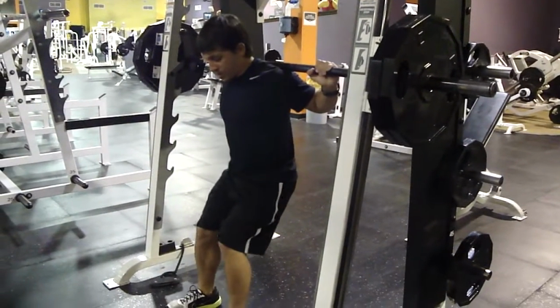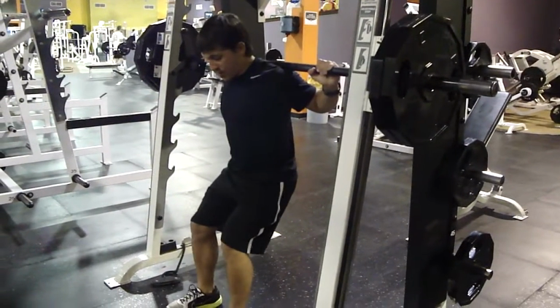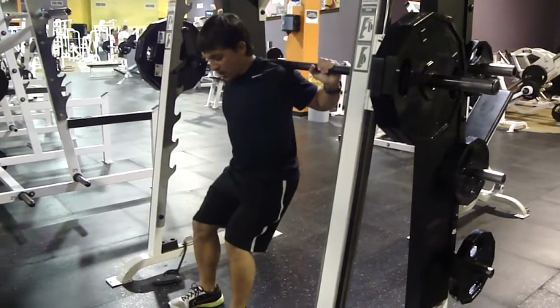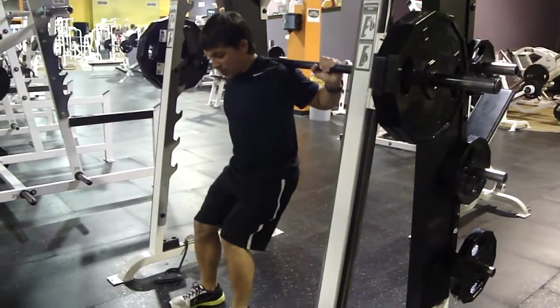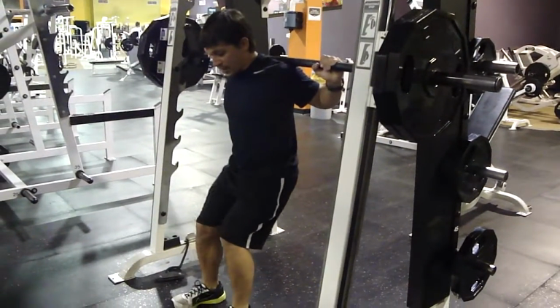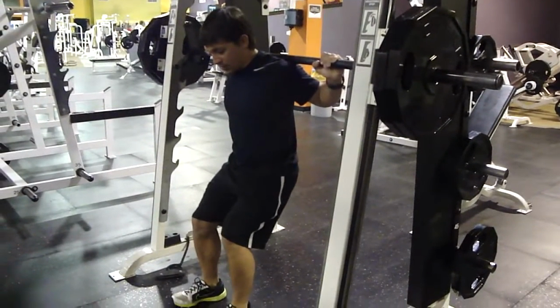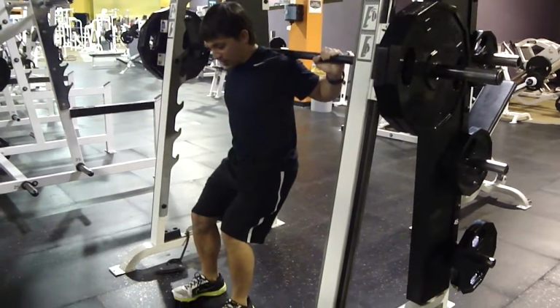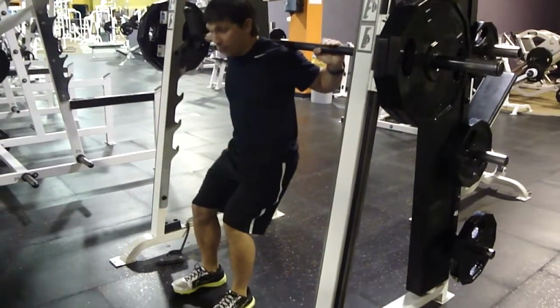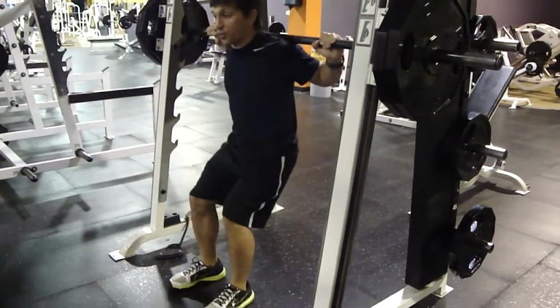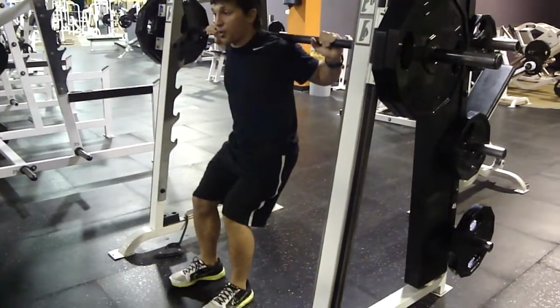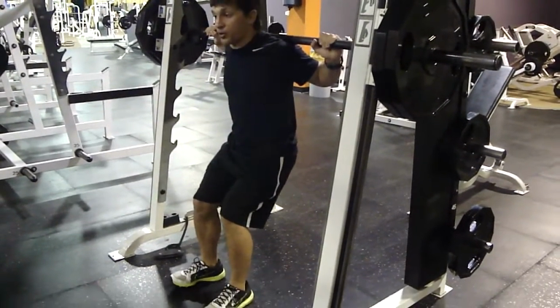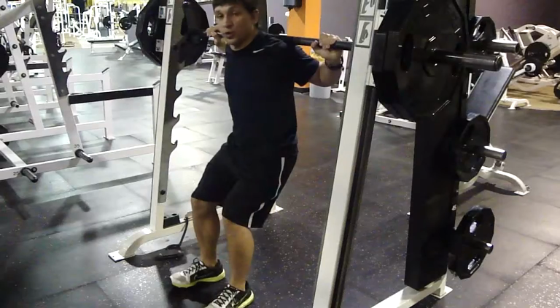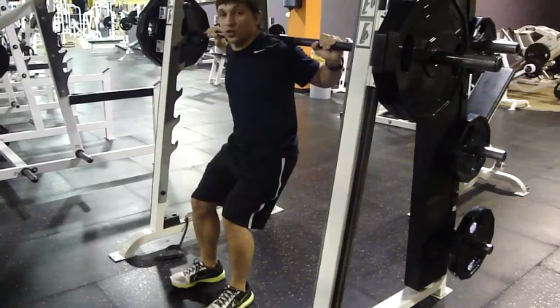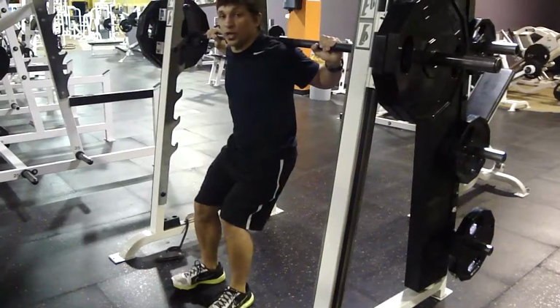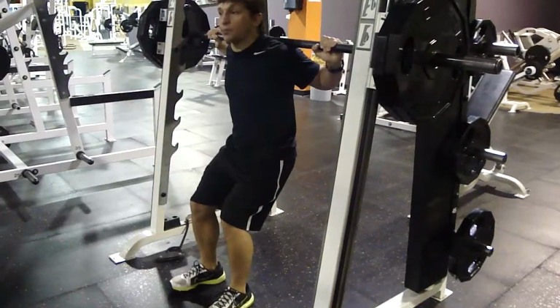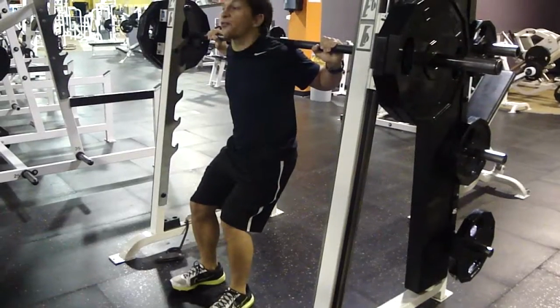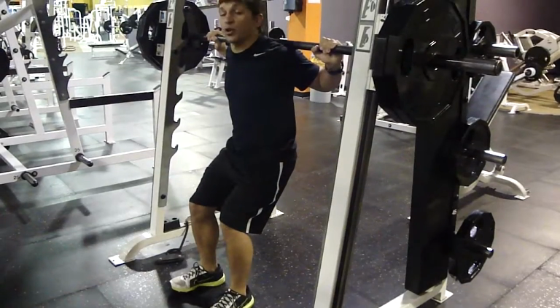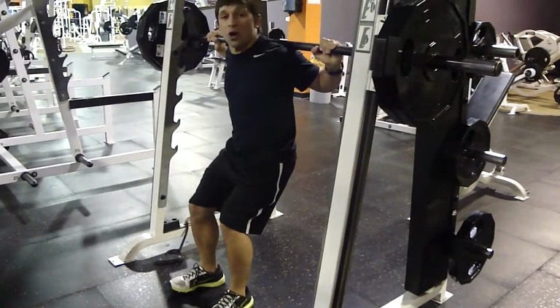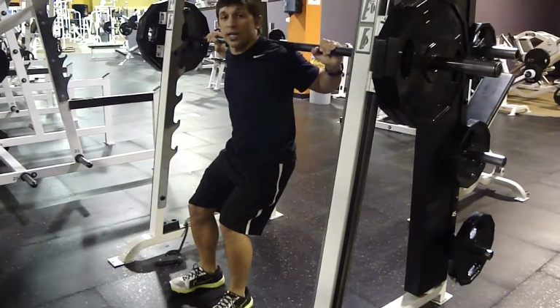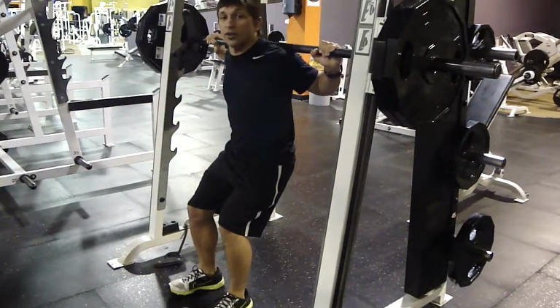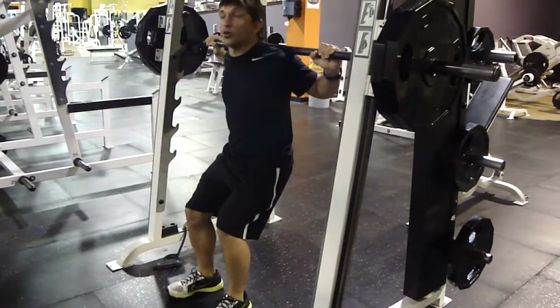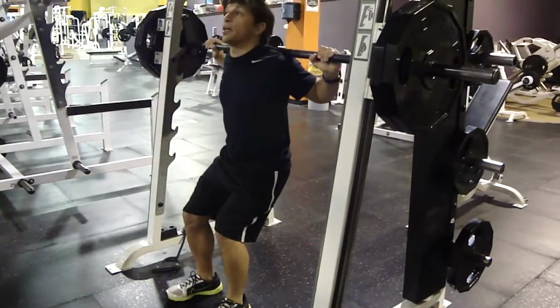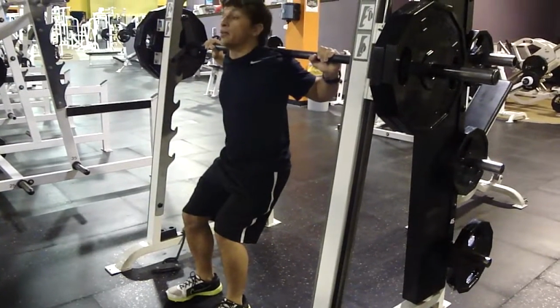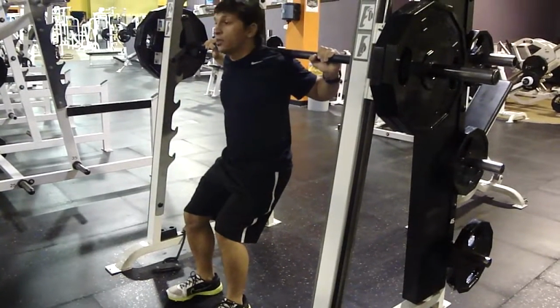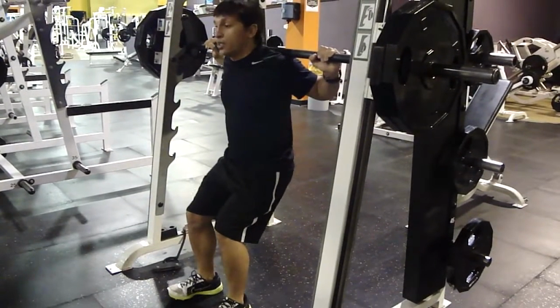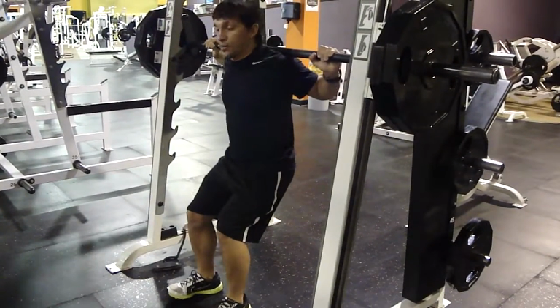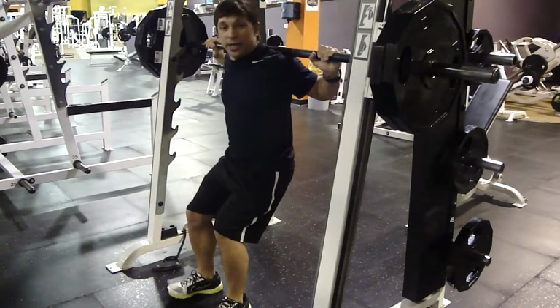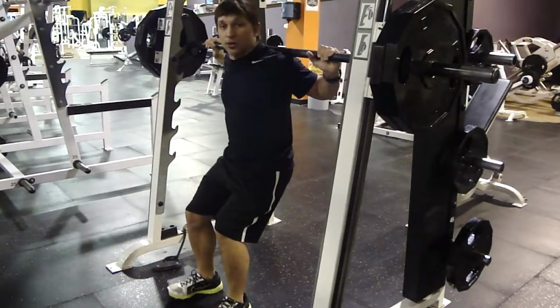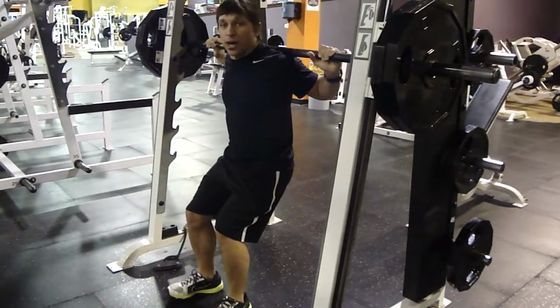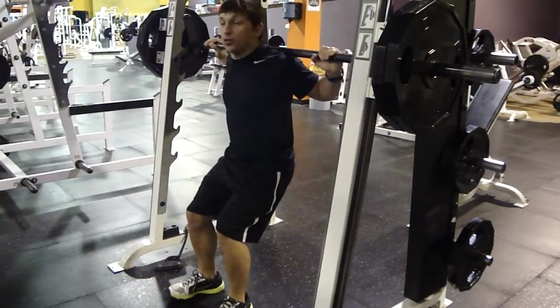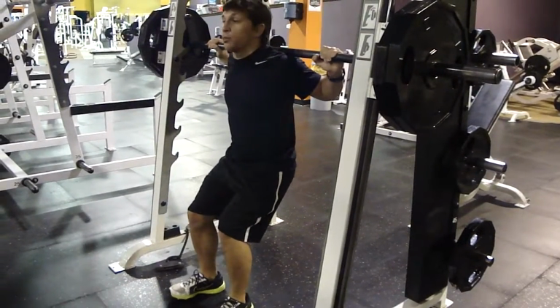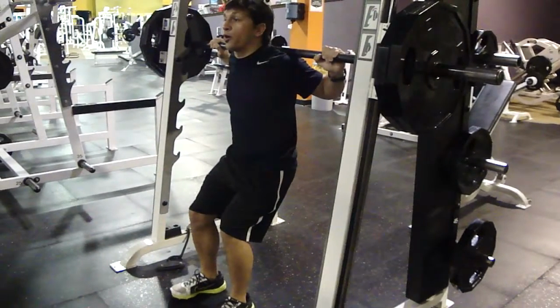I have a narrow base, hip width apart, toes straight. My feet are walked down a little bit and my hips are right under the bar.